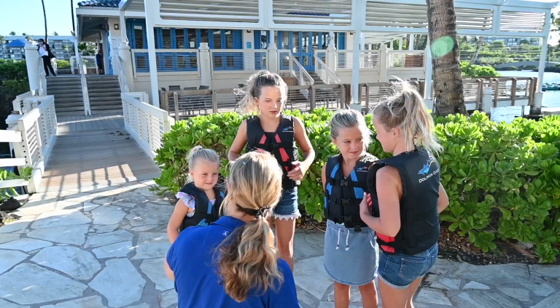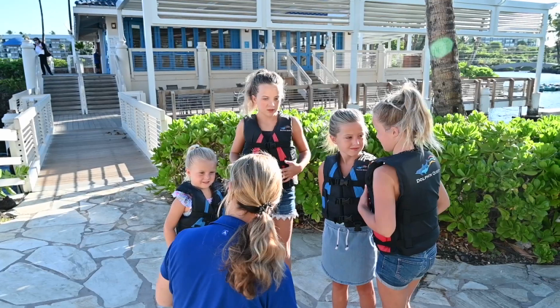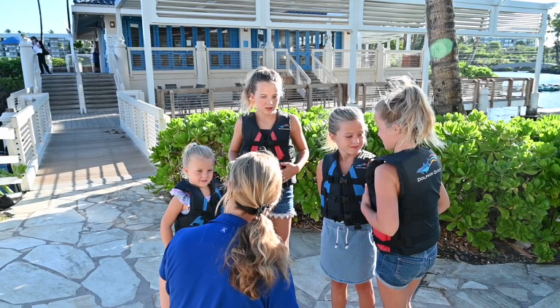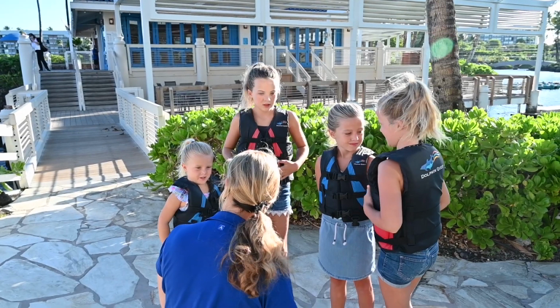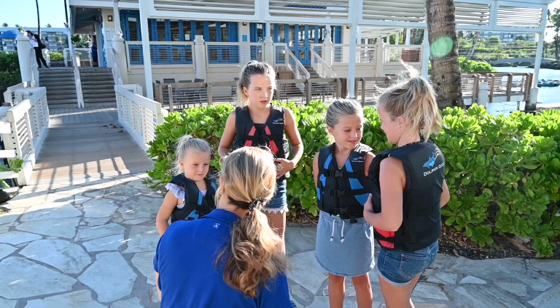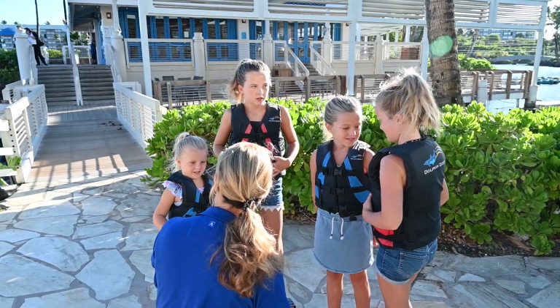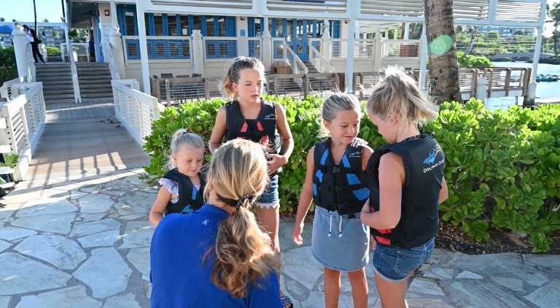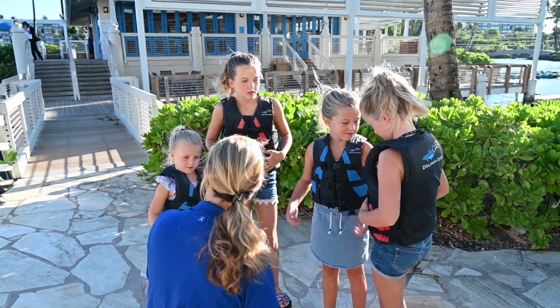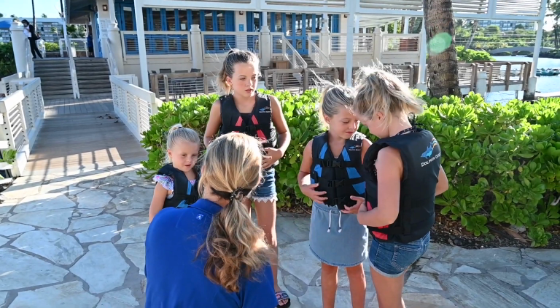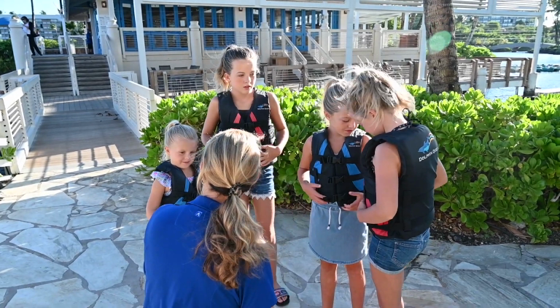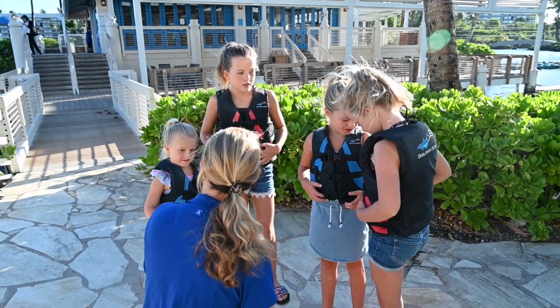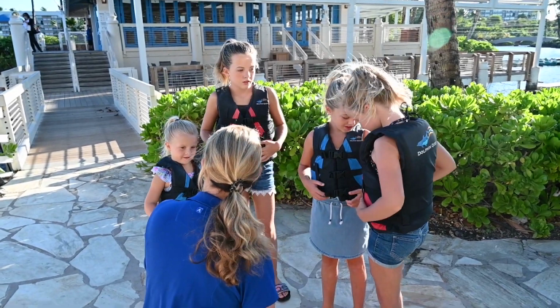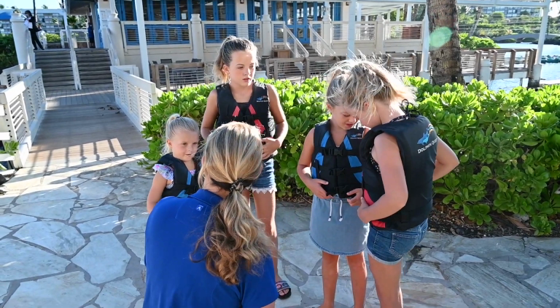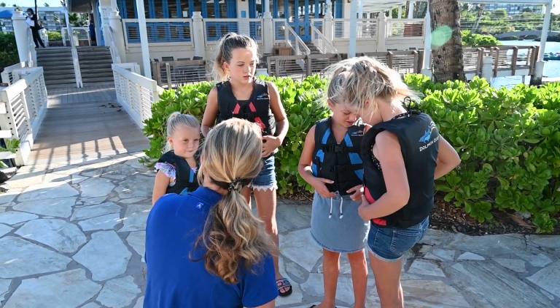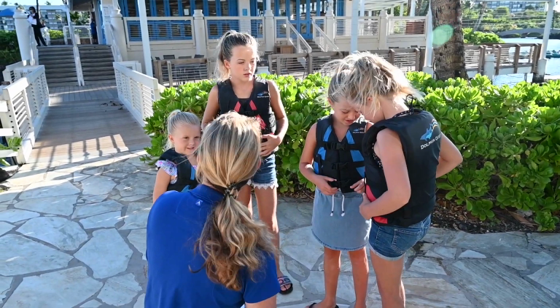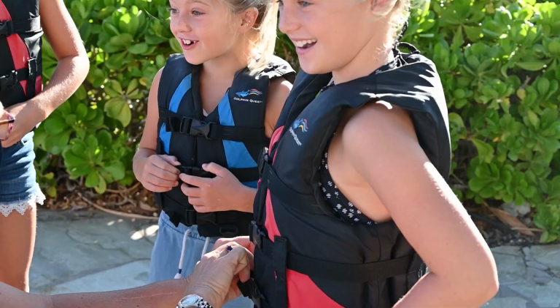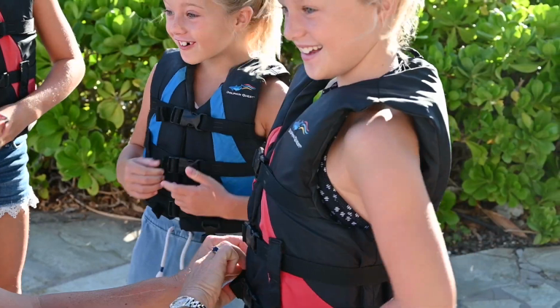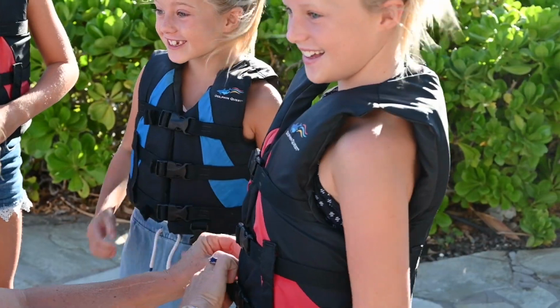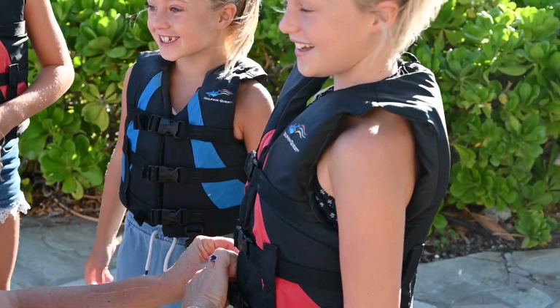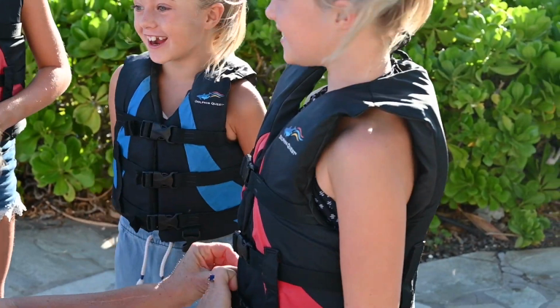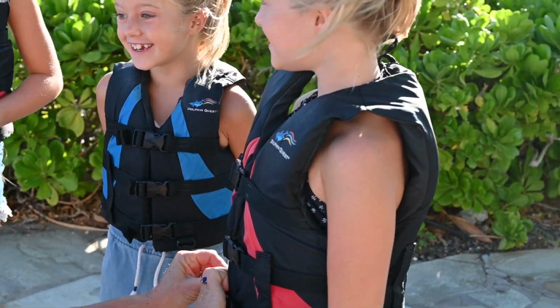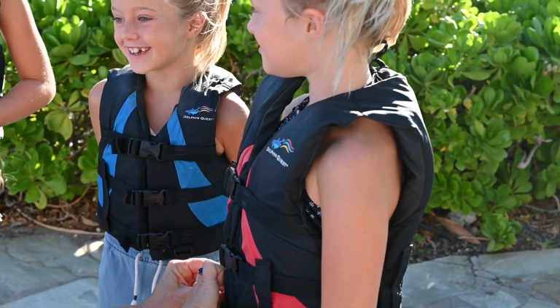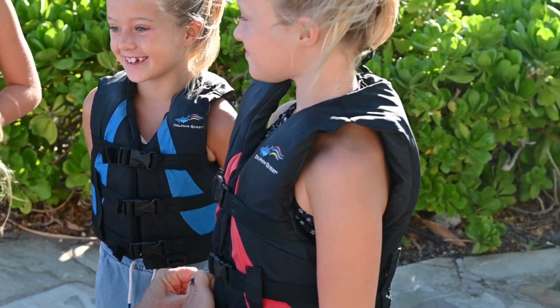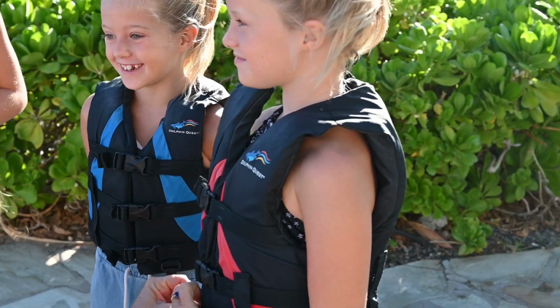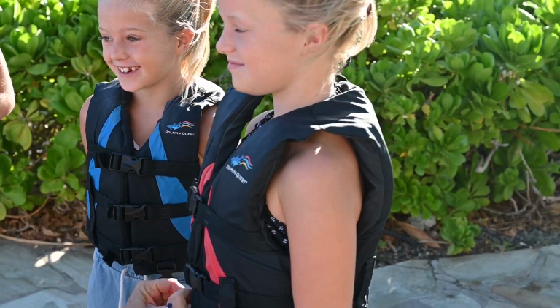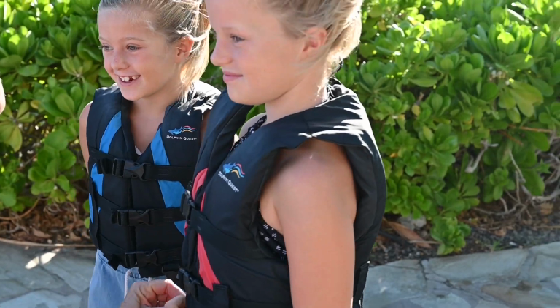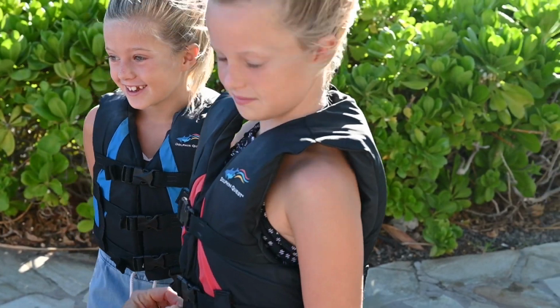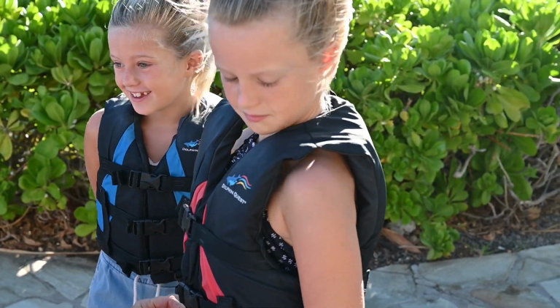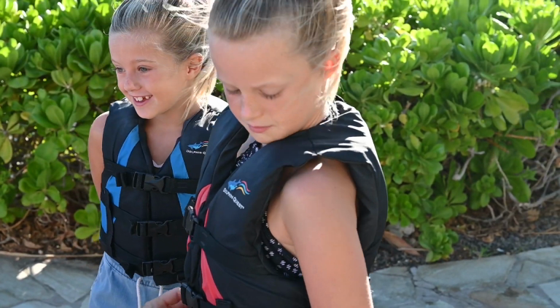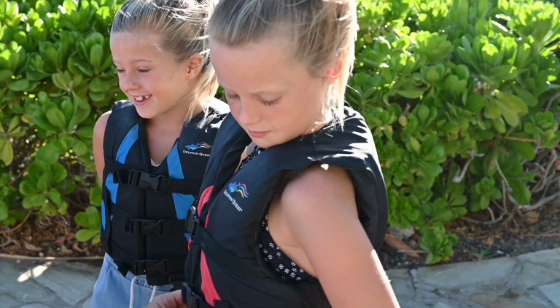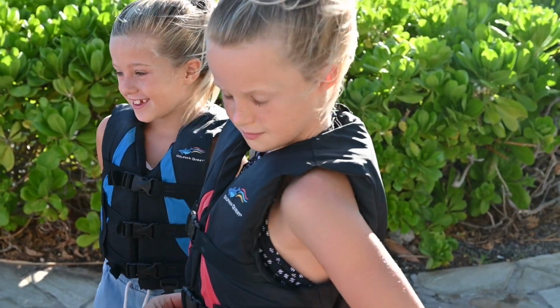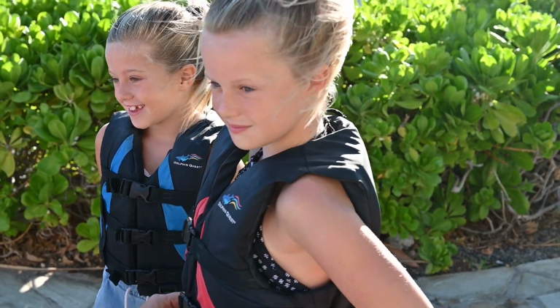Before we check the dolphins, we need to get our life jackets on. Safety first!